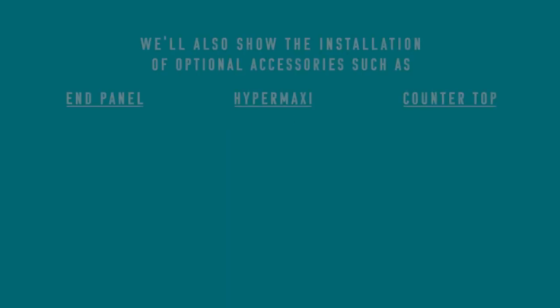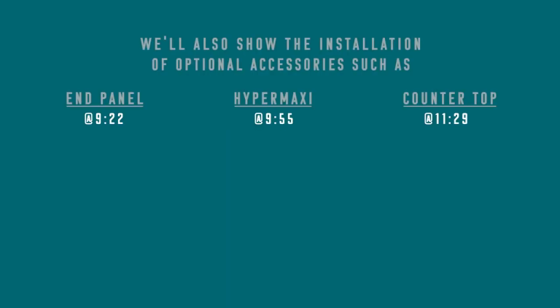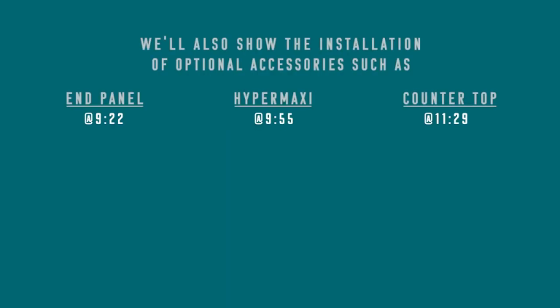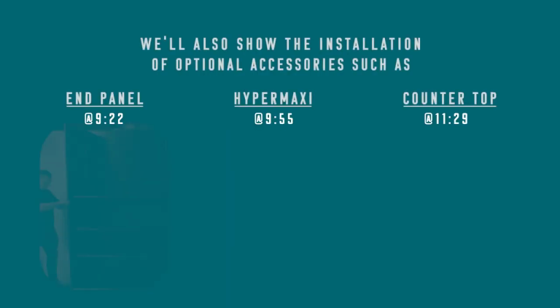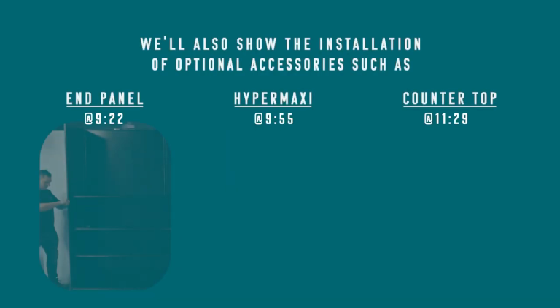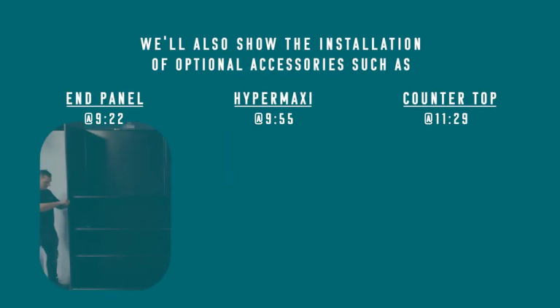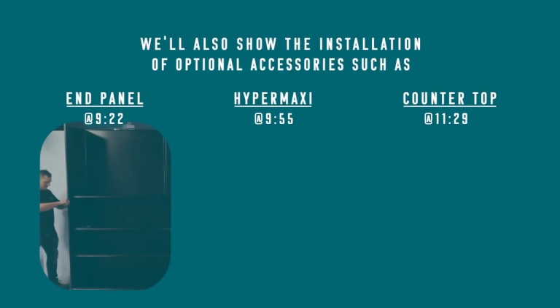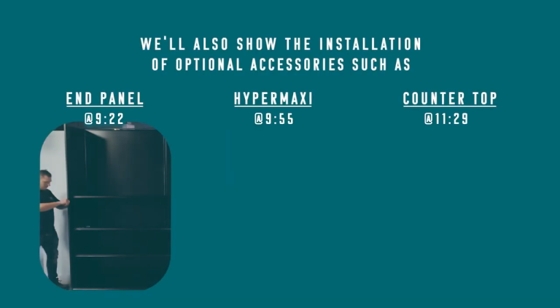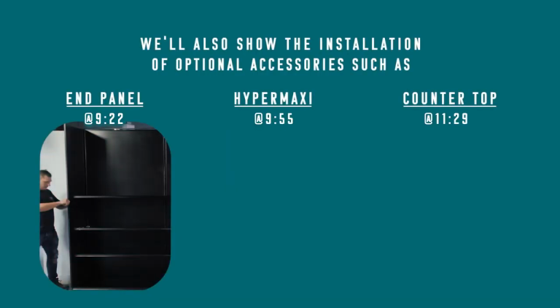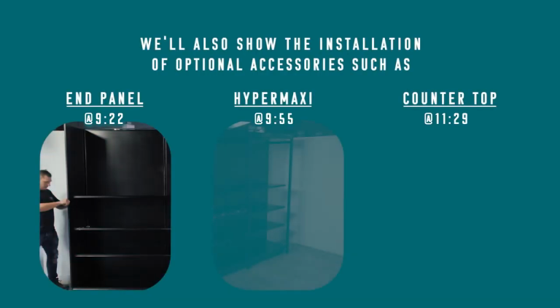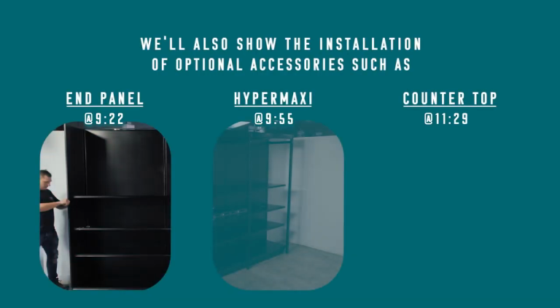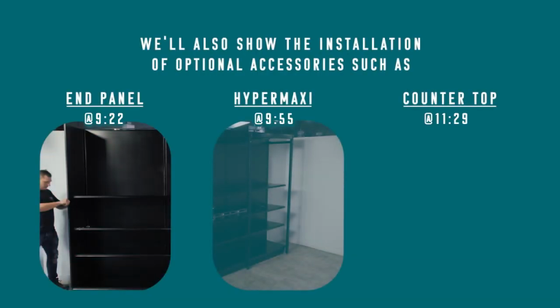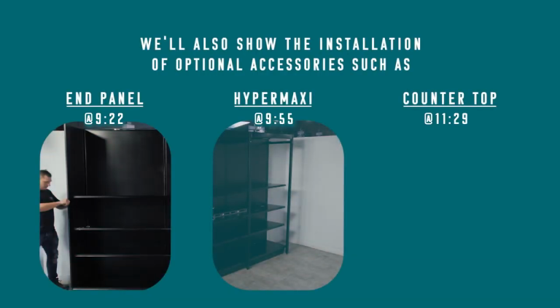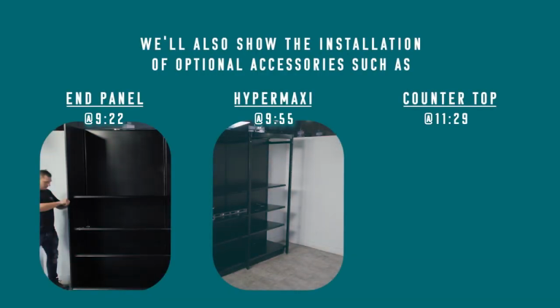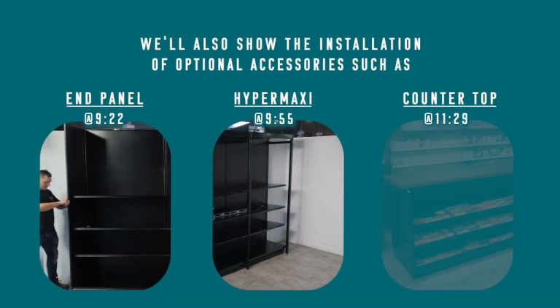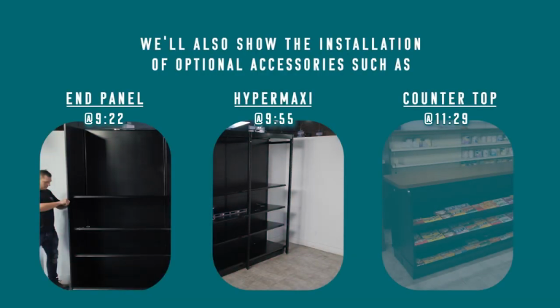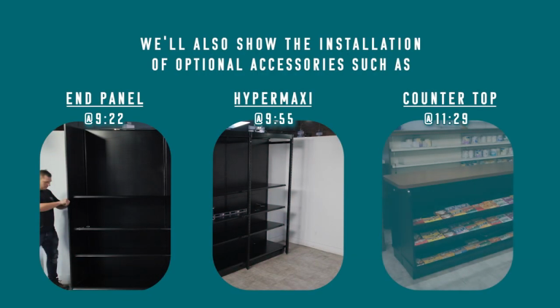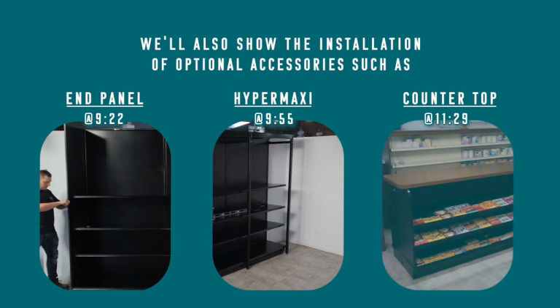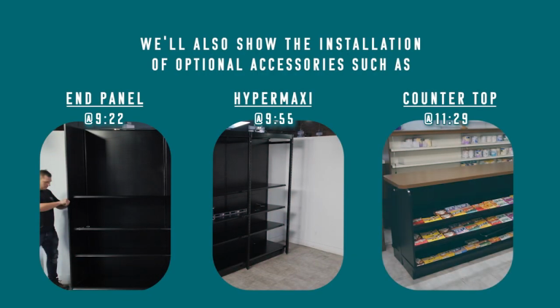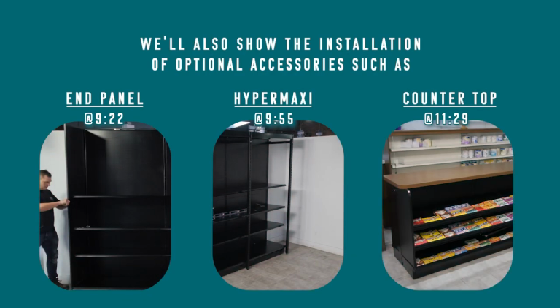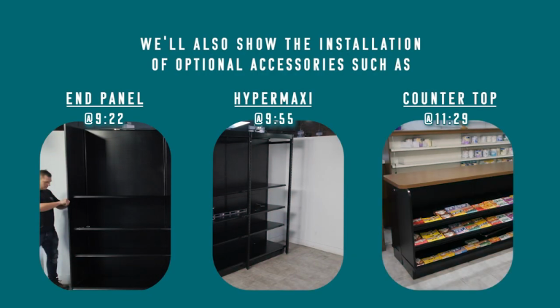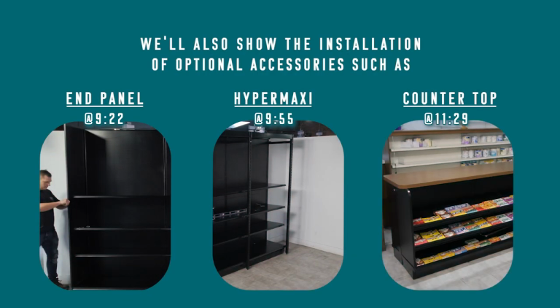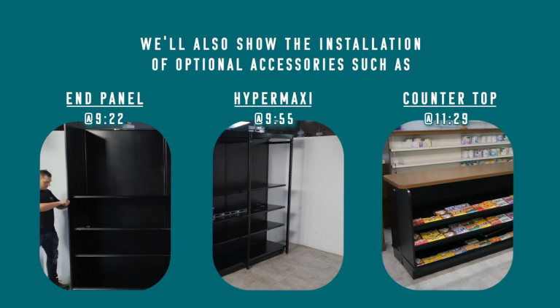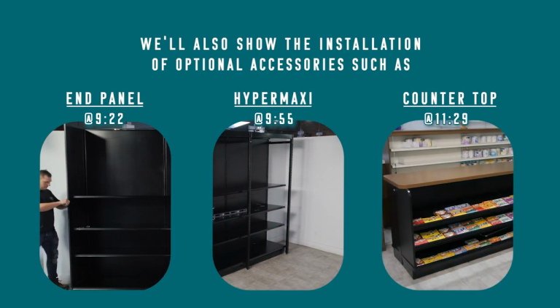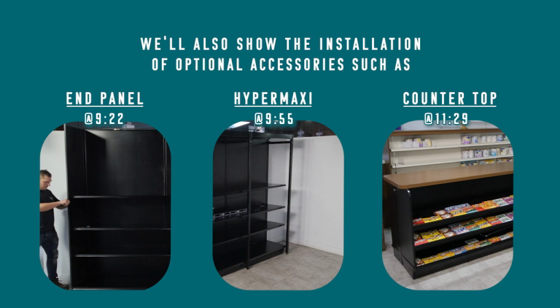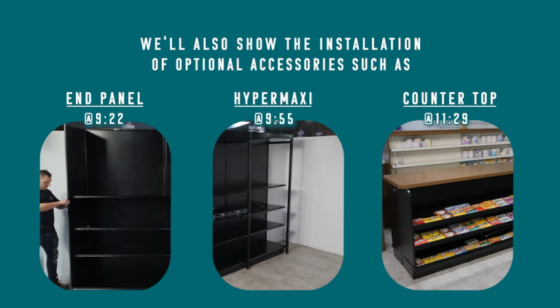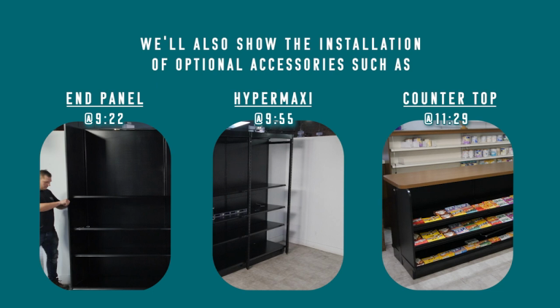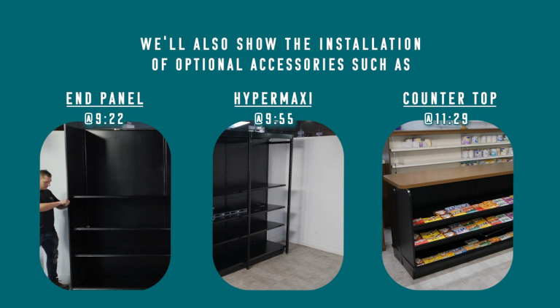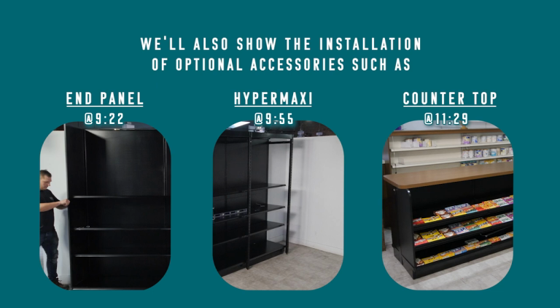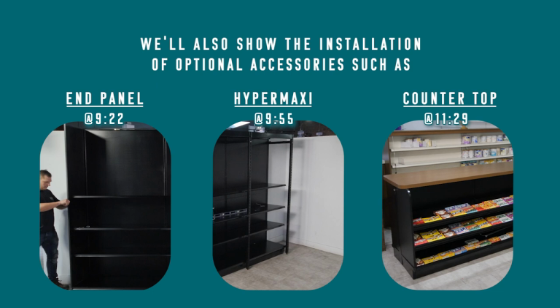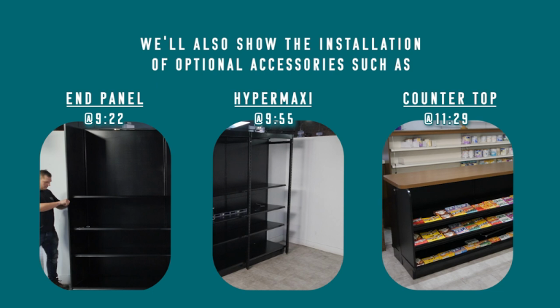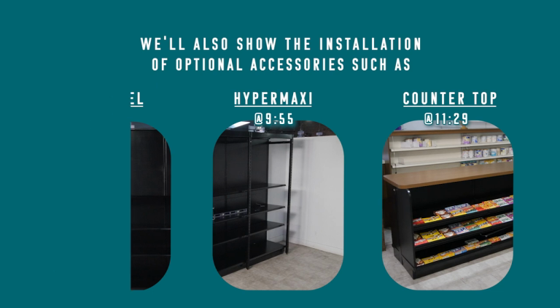We'll also show the installation of optional accessories such as the end panel, the HyperMaxi, and the gondola countertop.